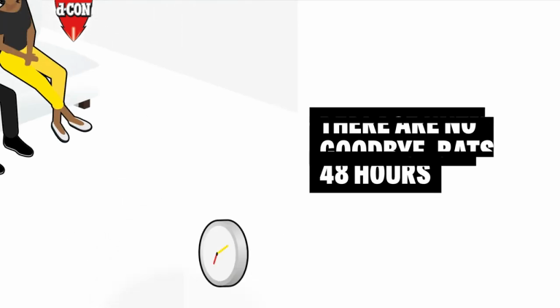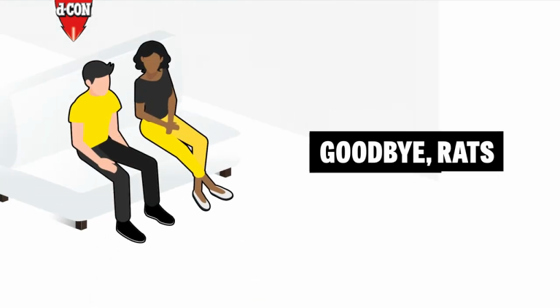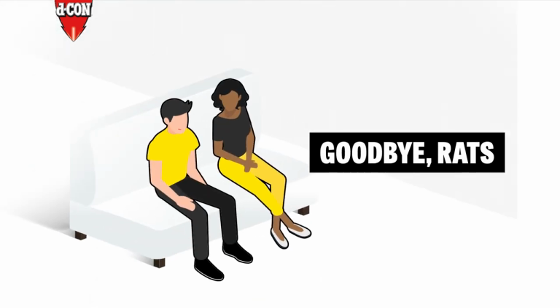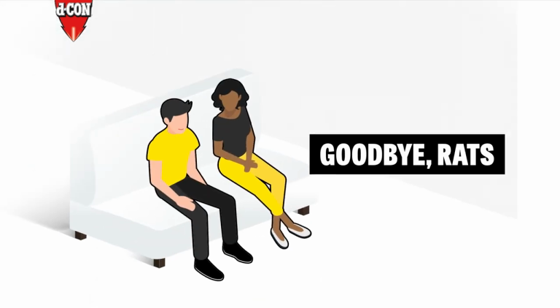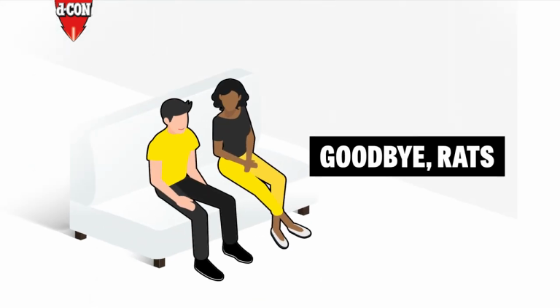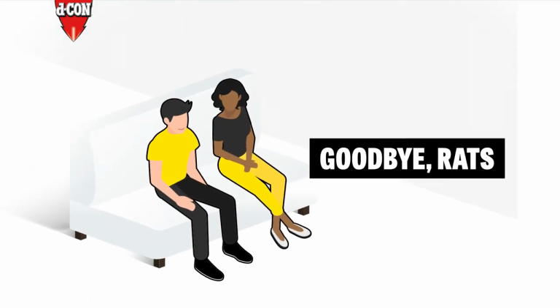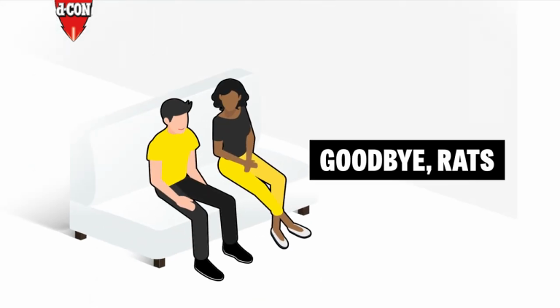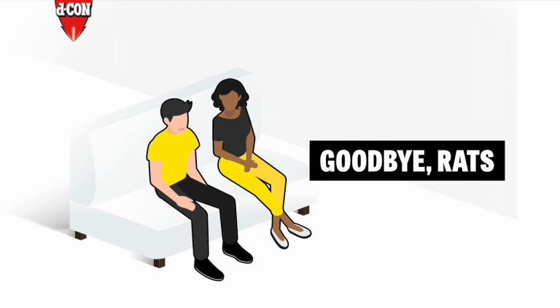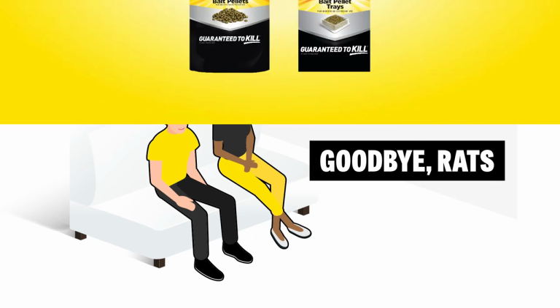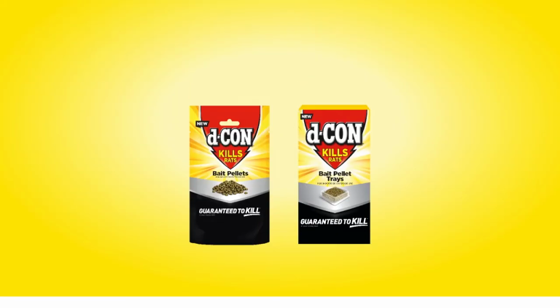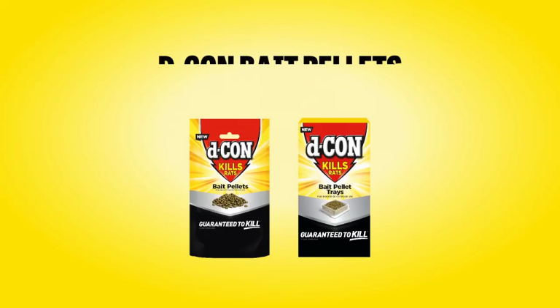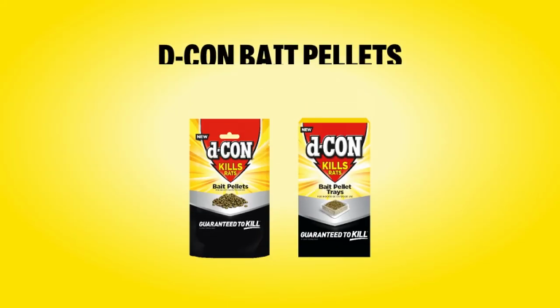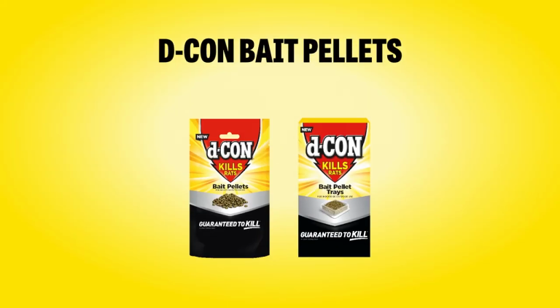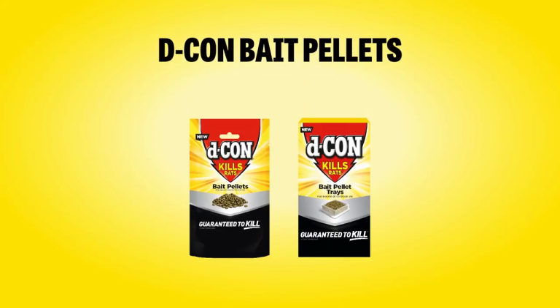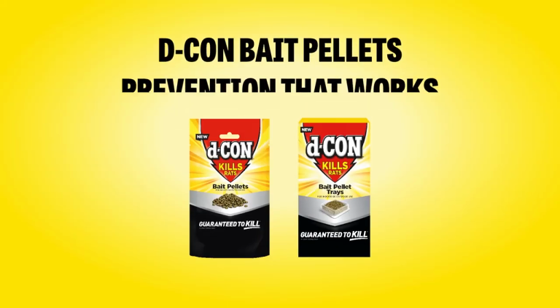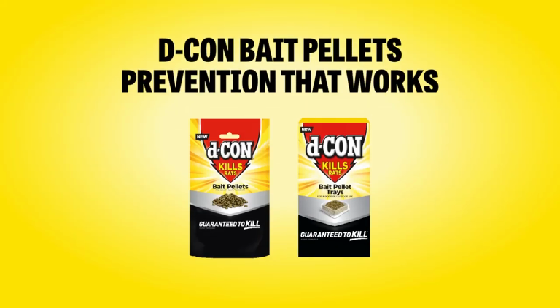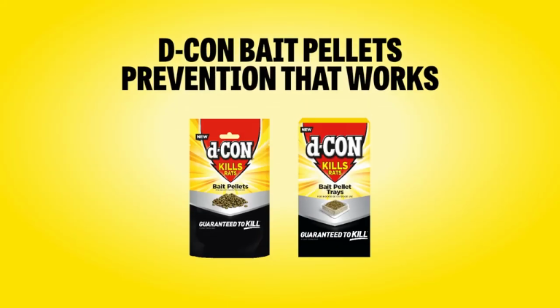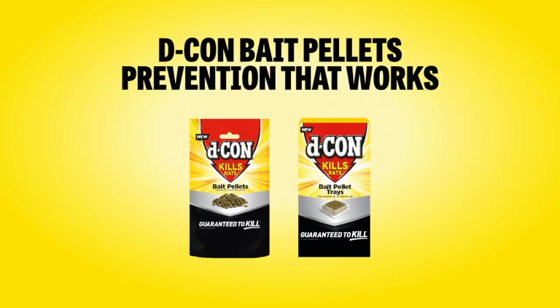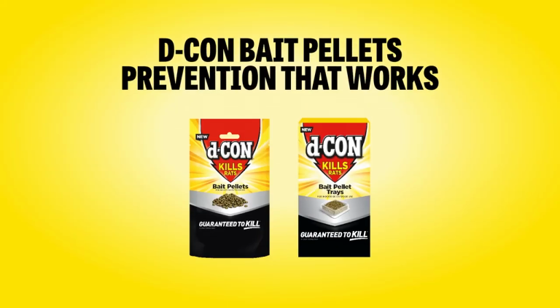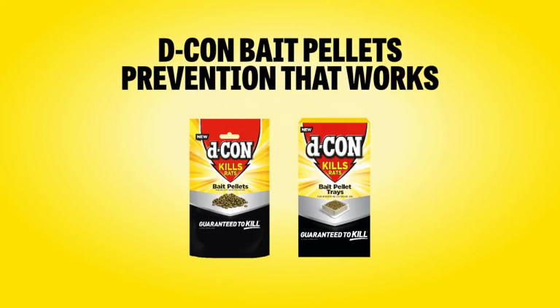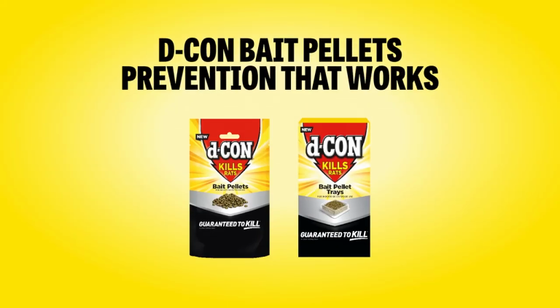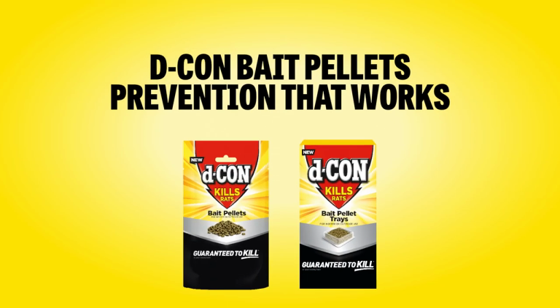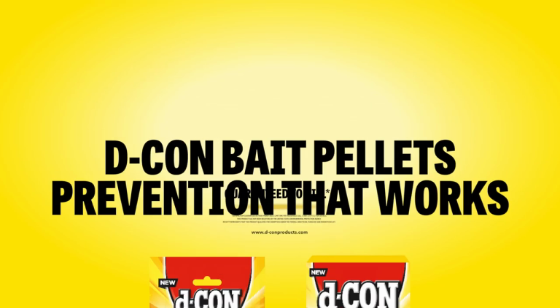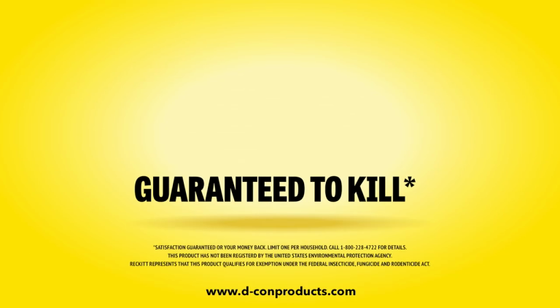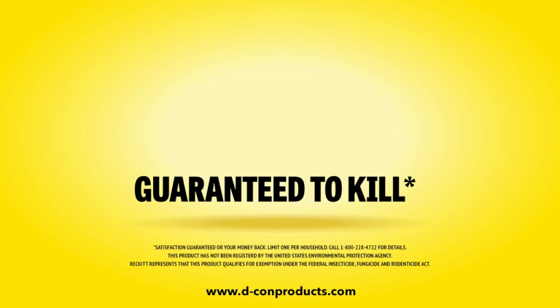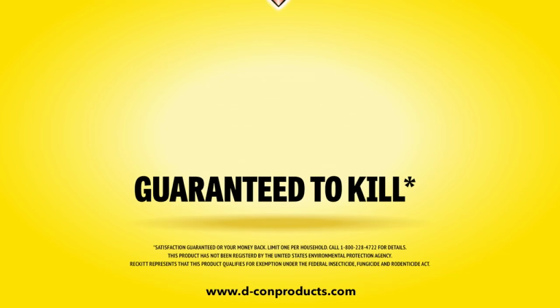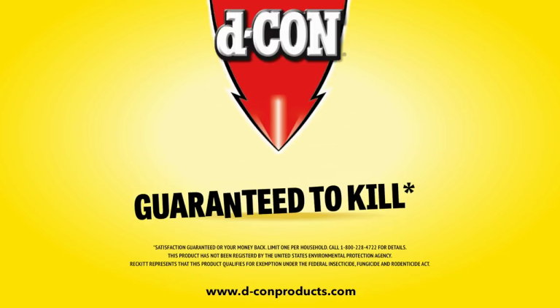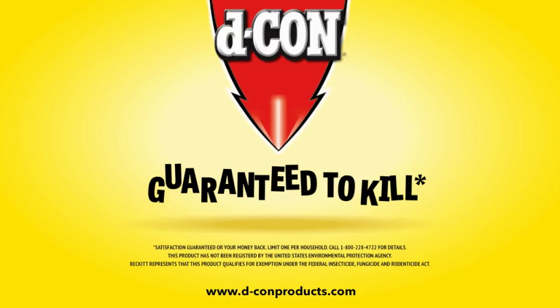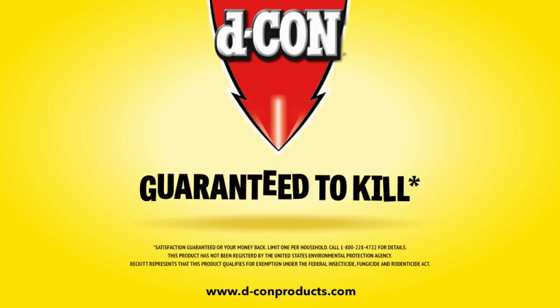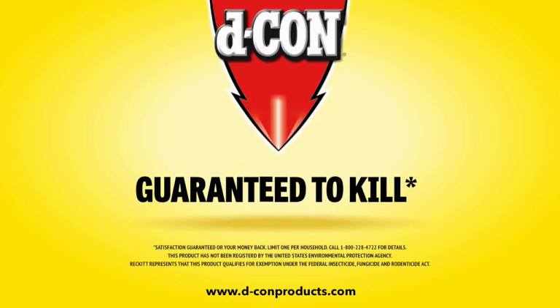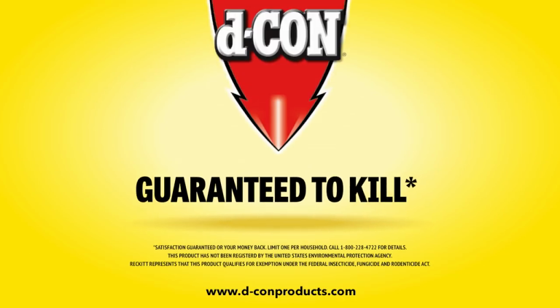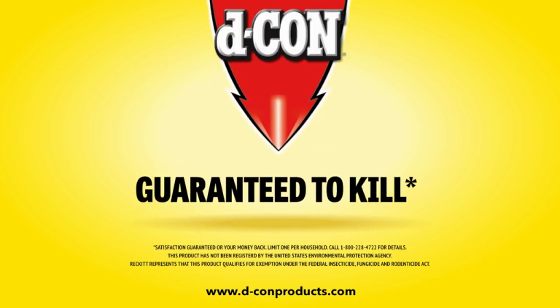Goodbye Rats. Decon Bait Pellets — prevention that works. Decon: guaranteed to kill.